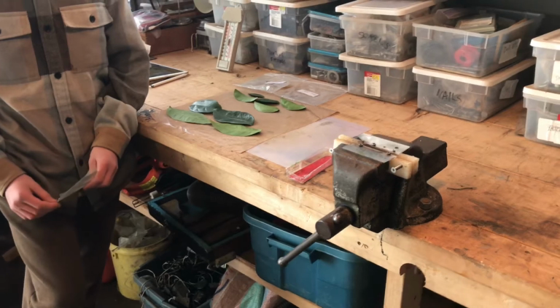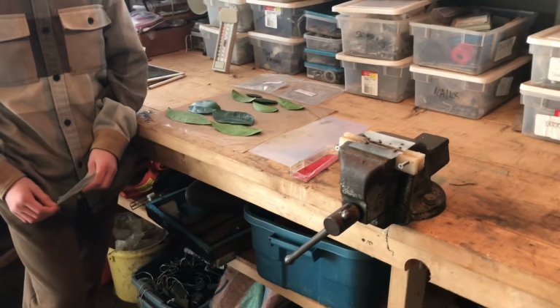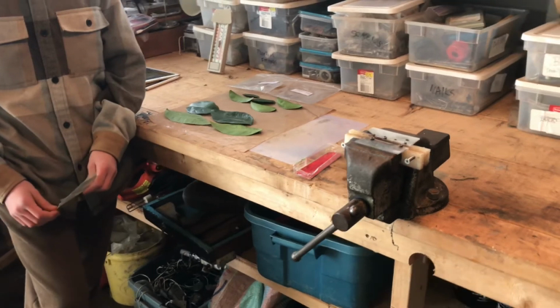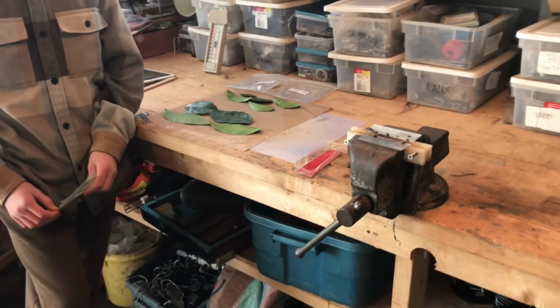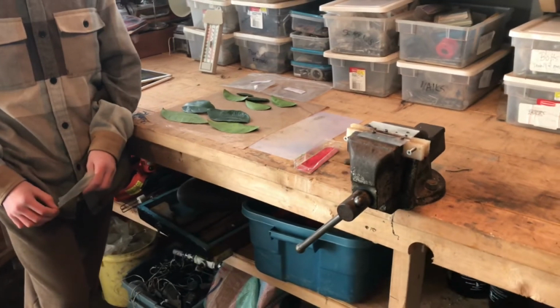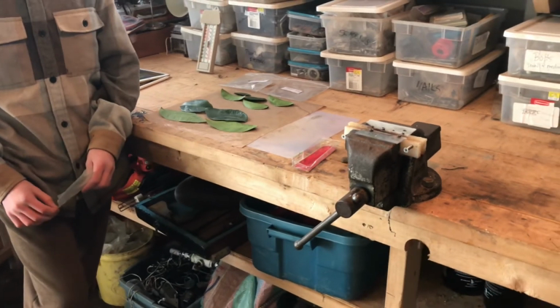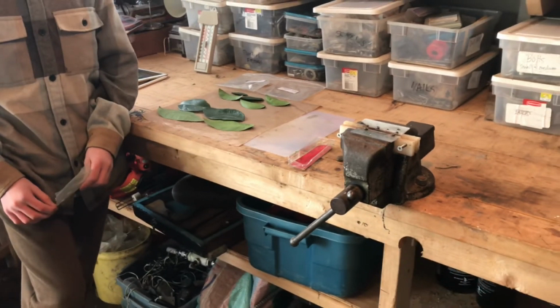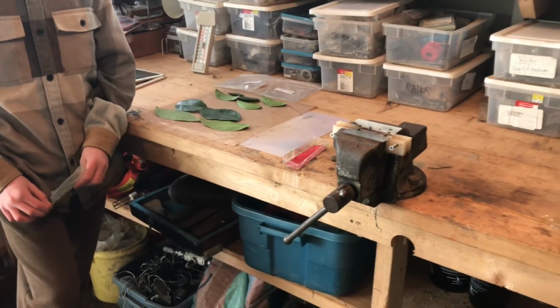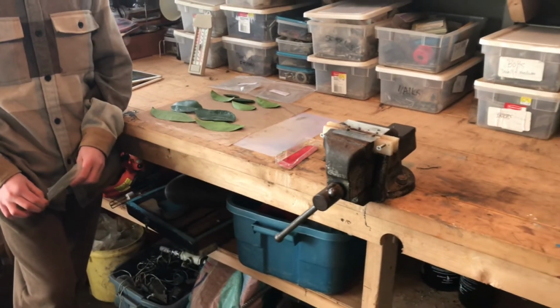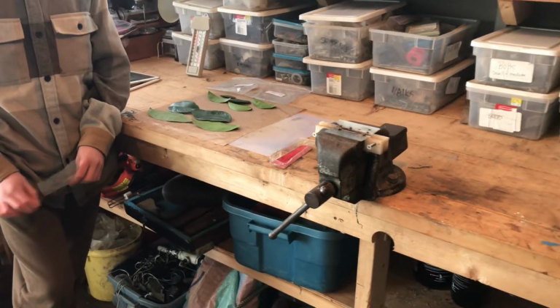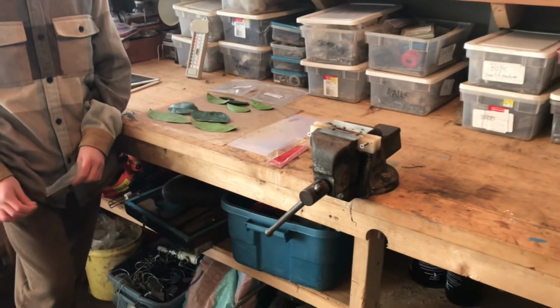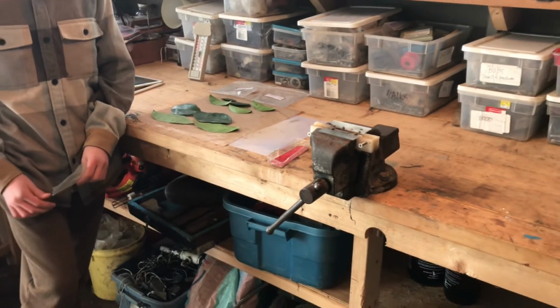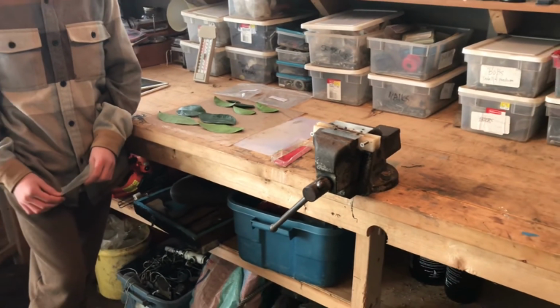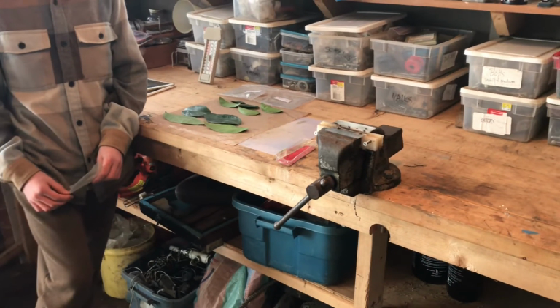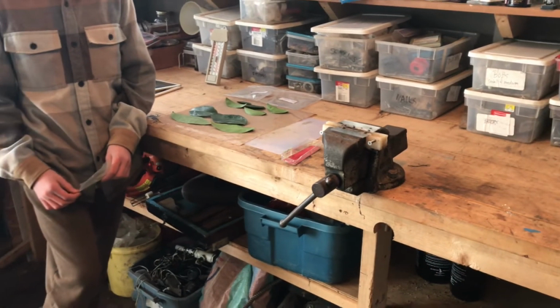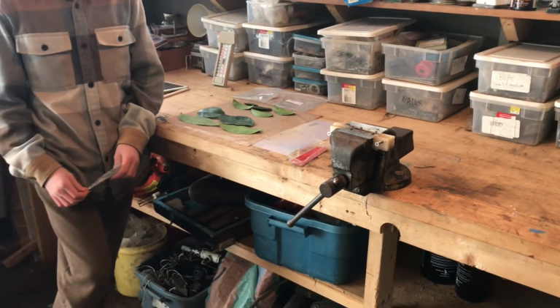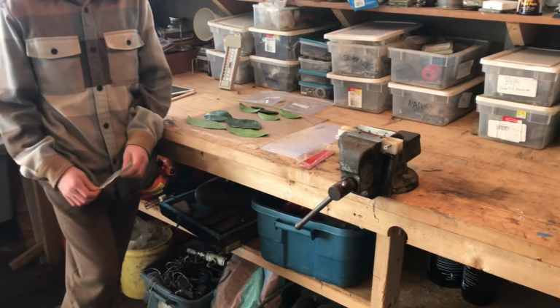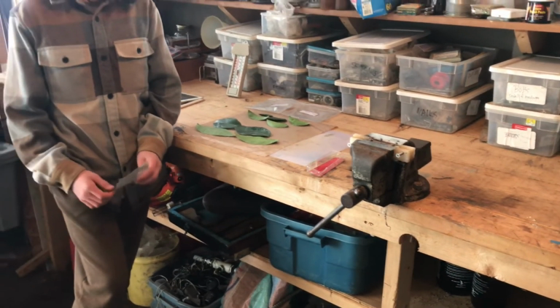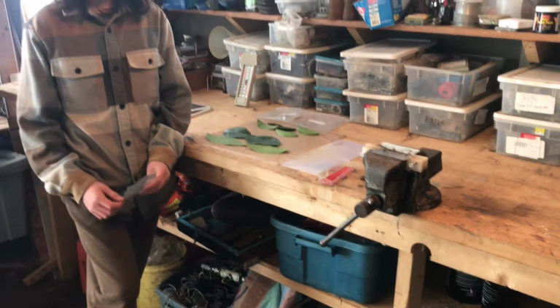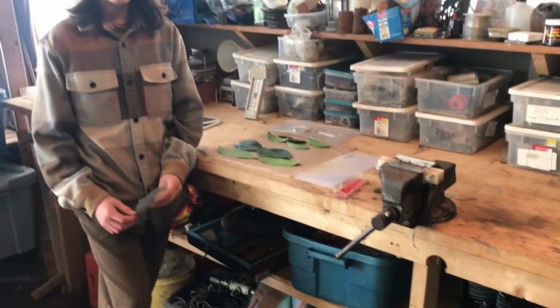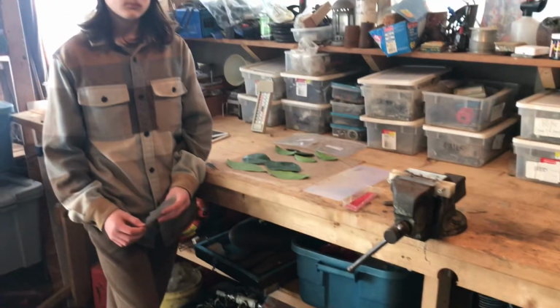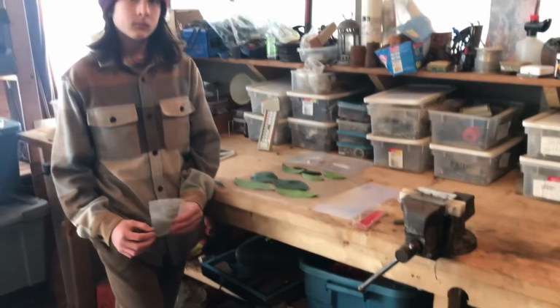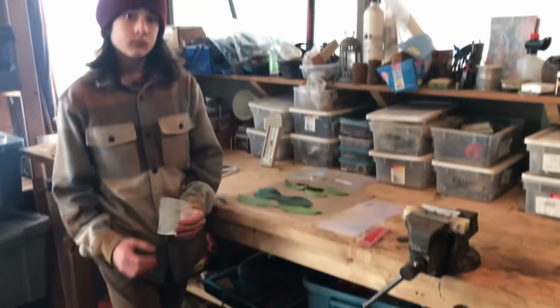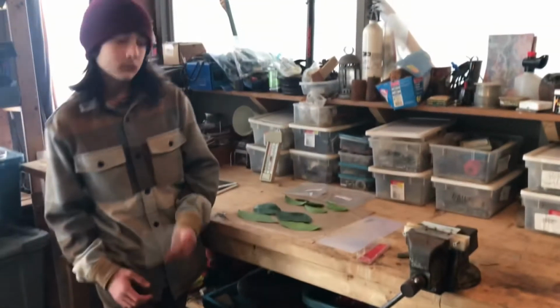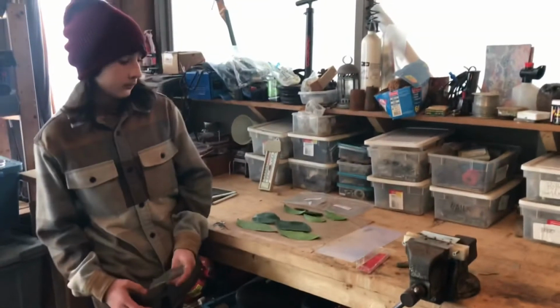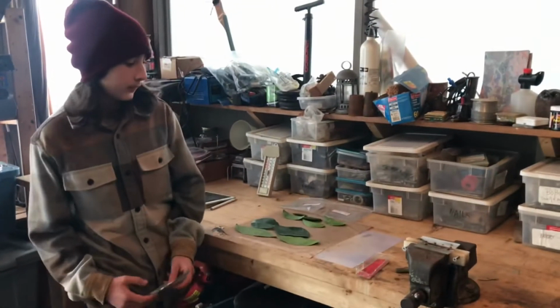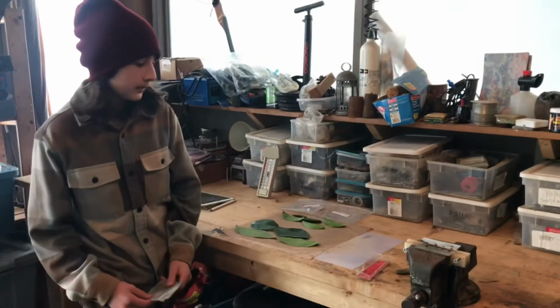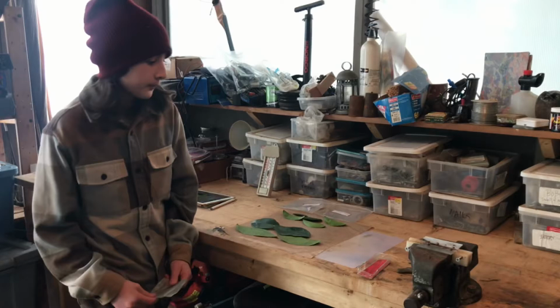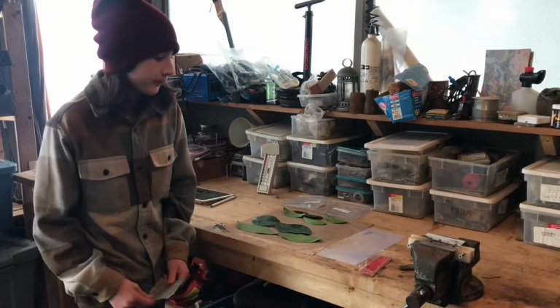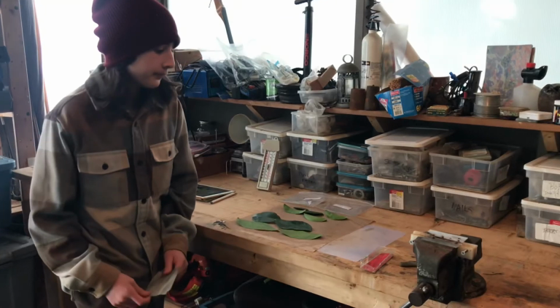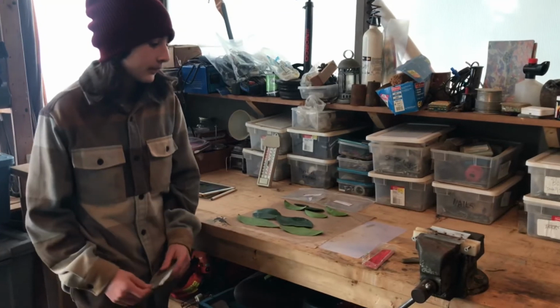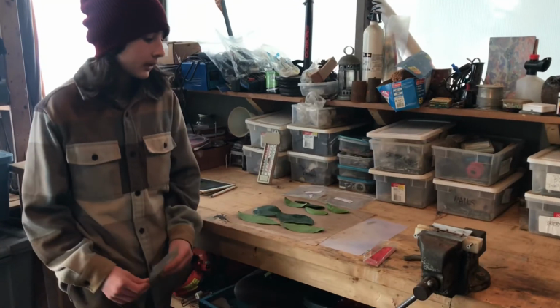We've been using this for maybe about 10 months. Holler's going to talk to you about the process that we go through.